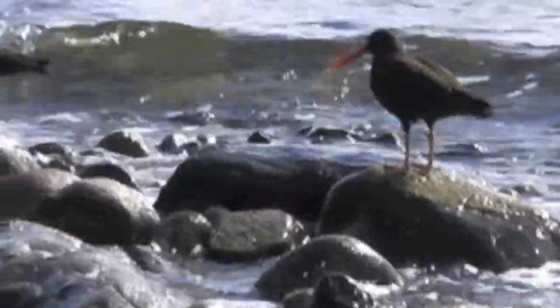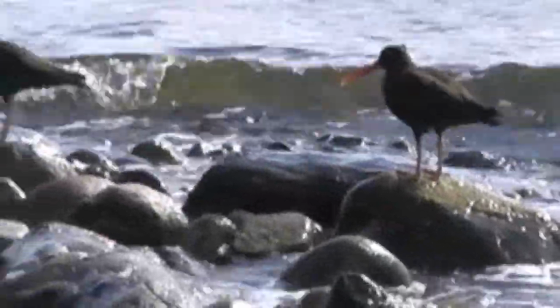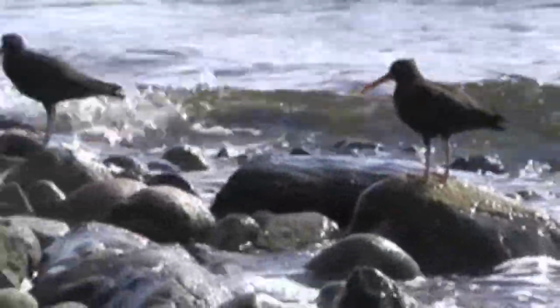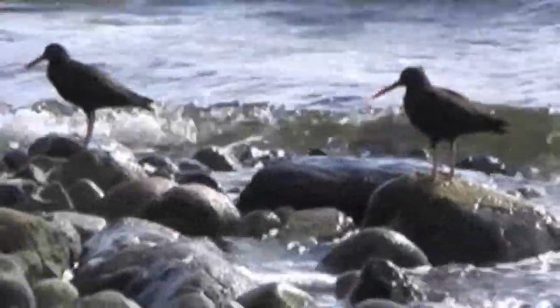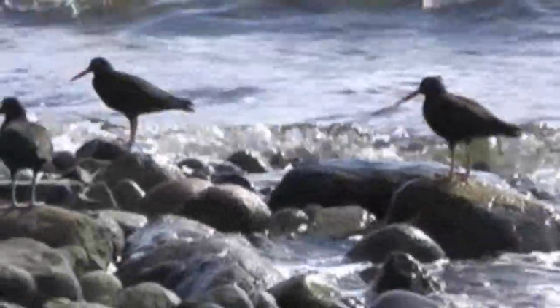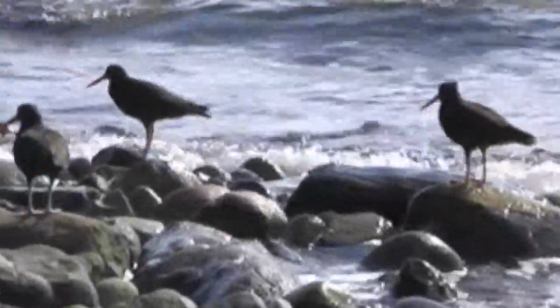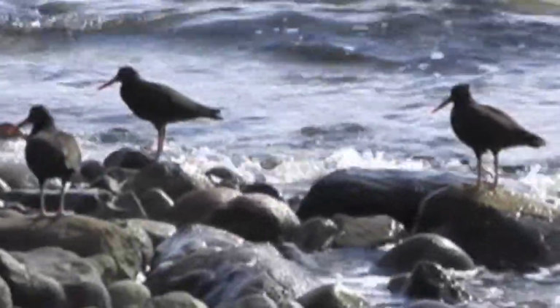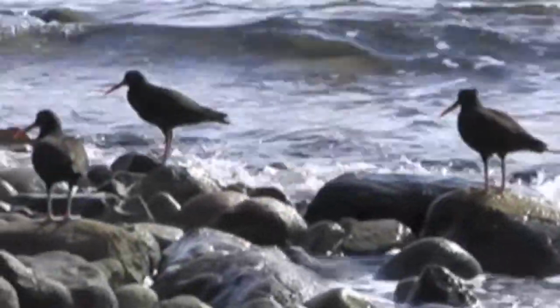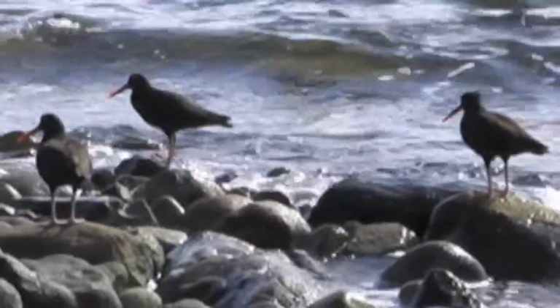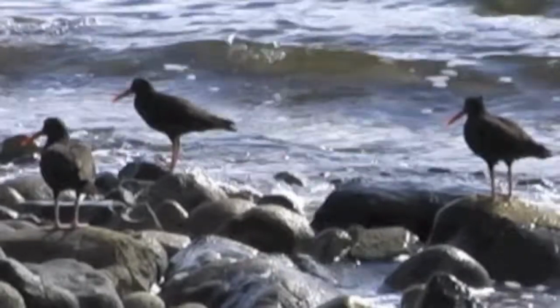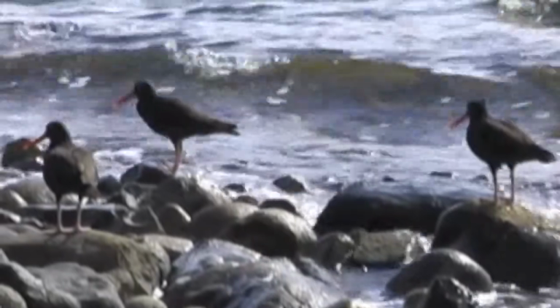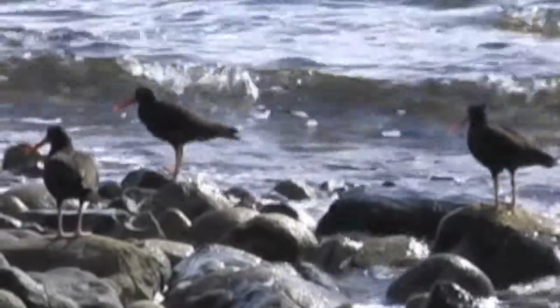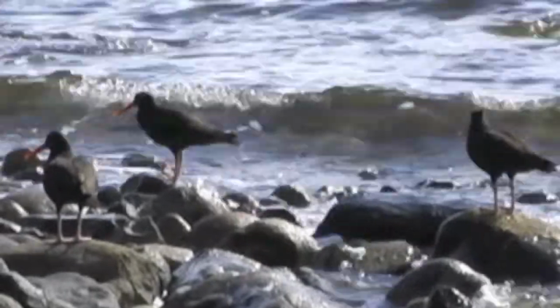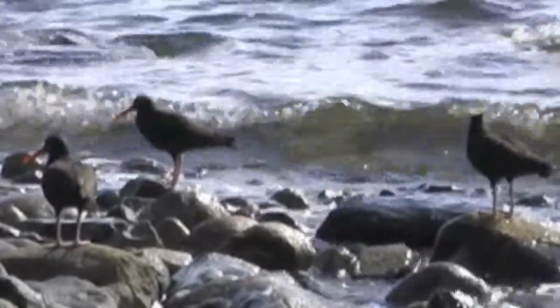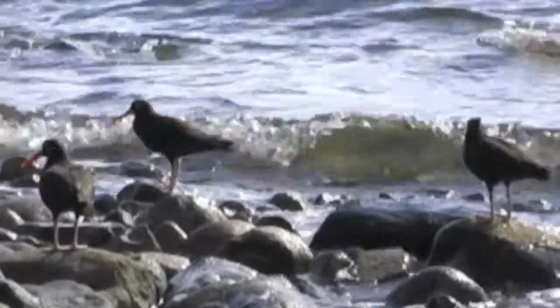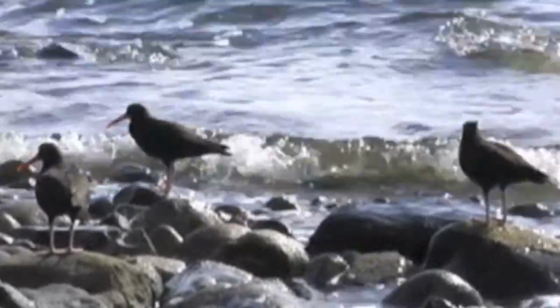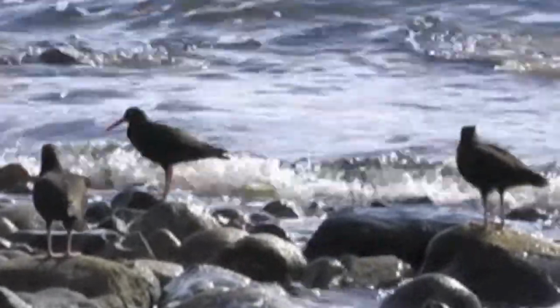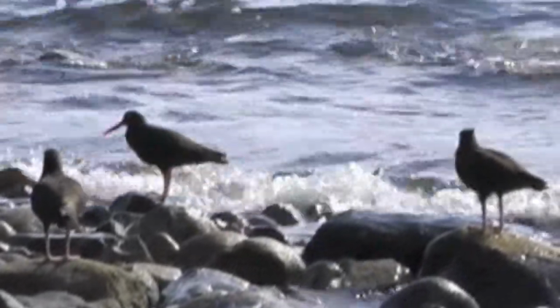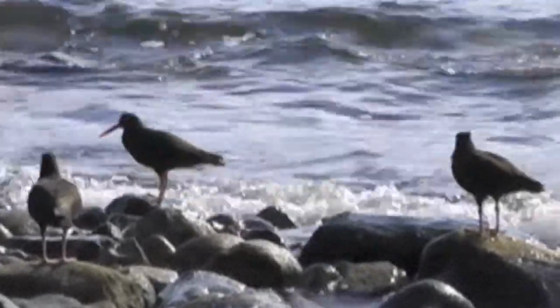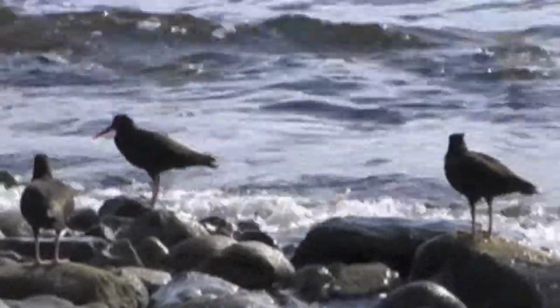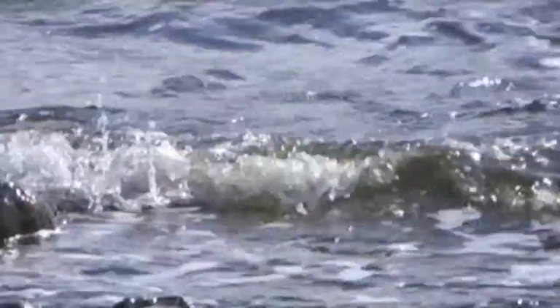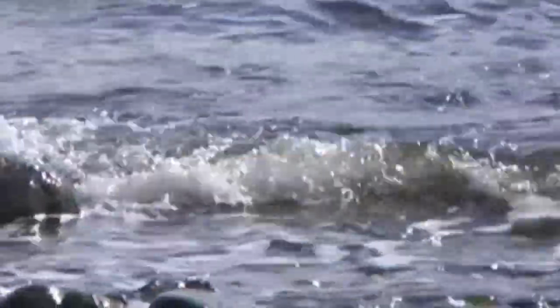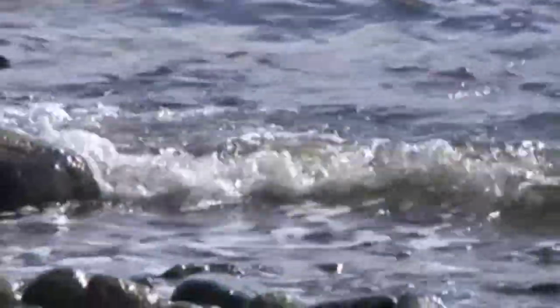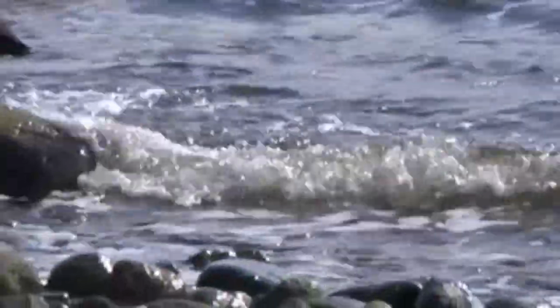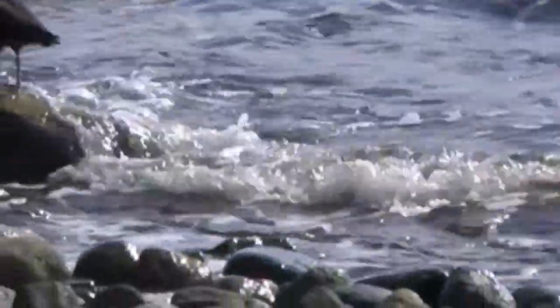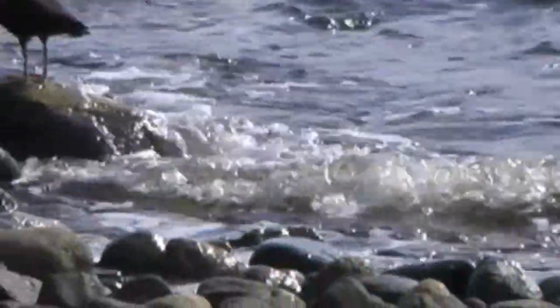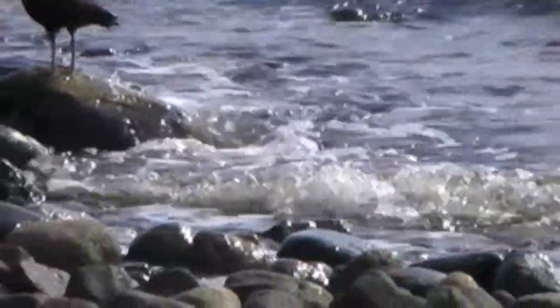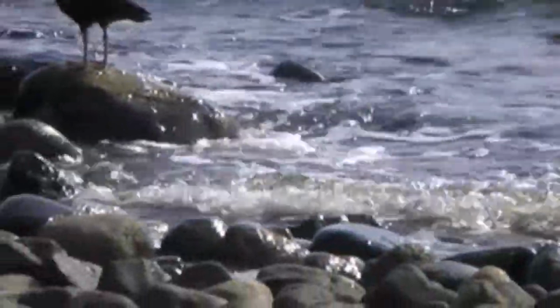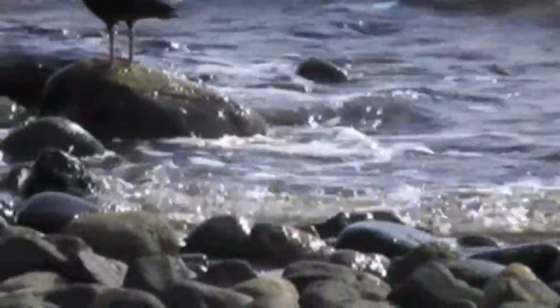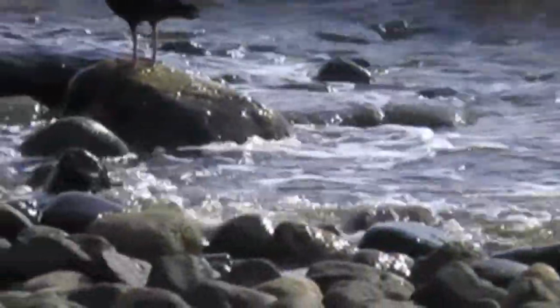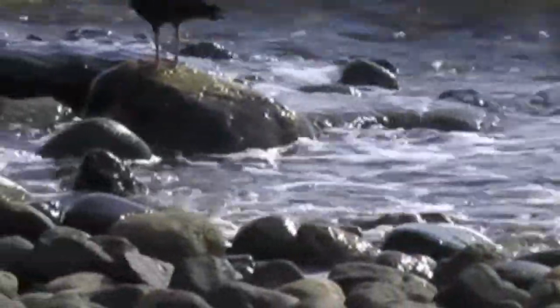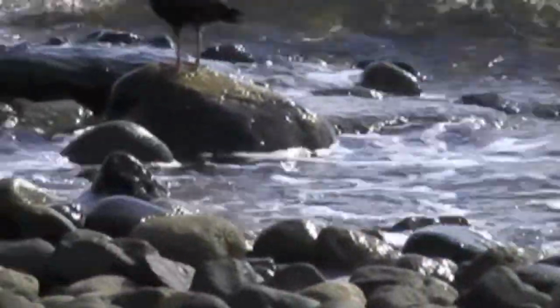Before nesting, they do courtship flights, screeching as they fly, turning low over the water.